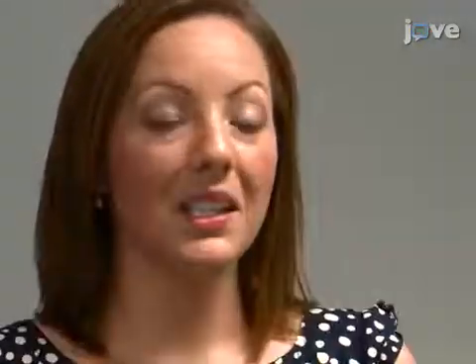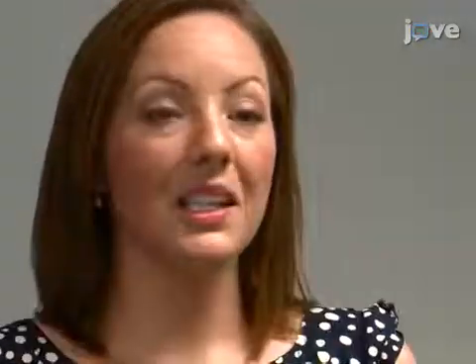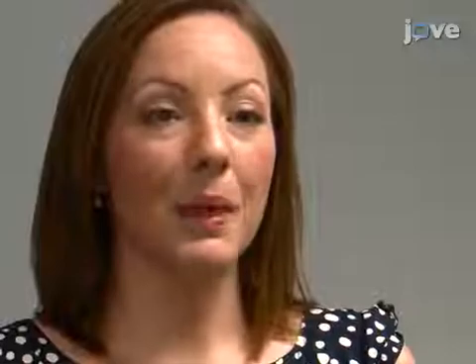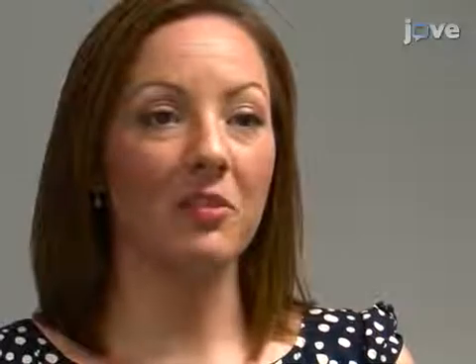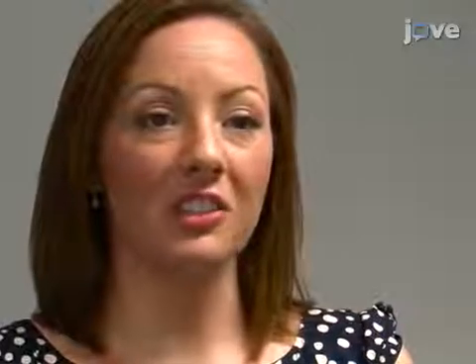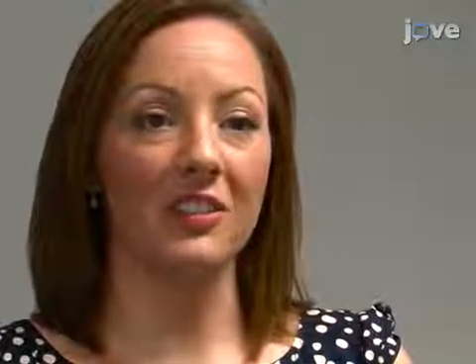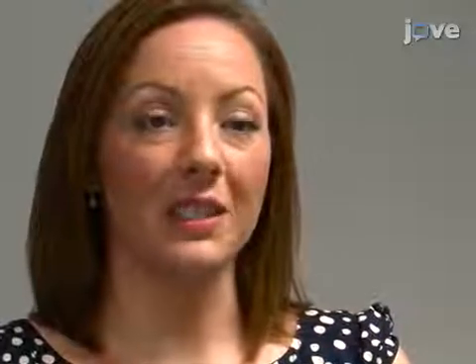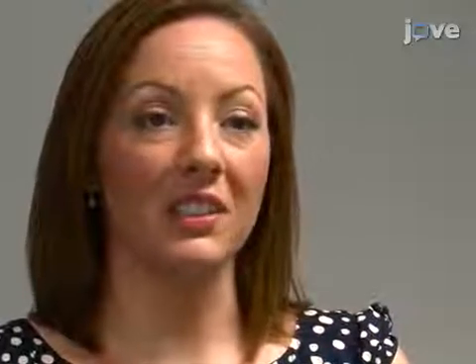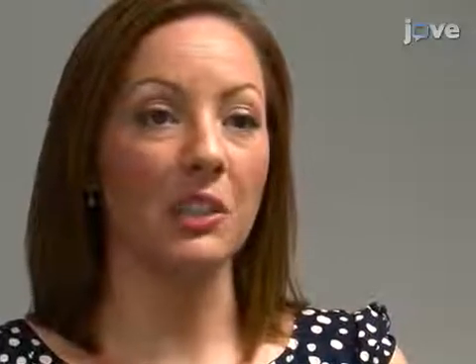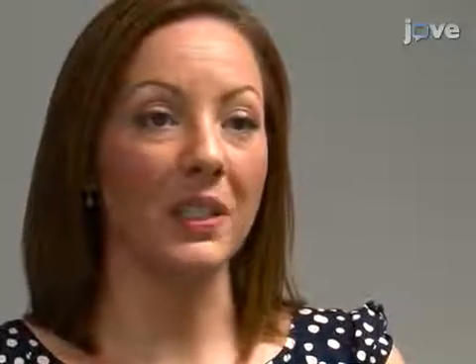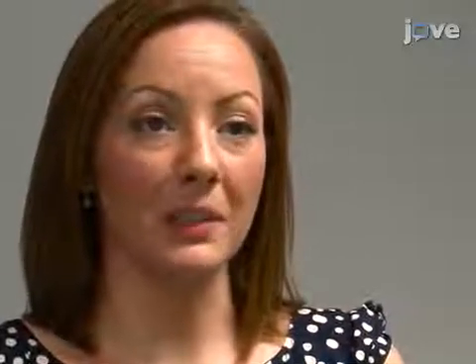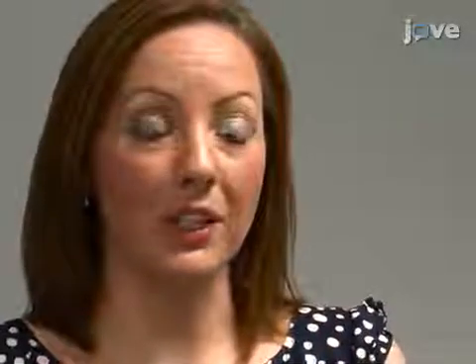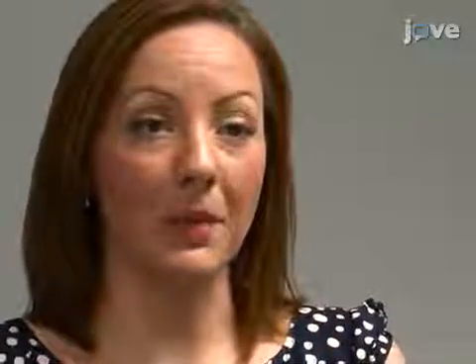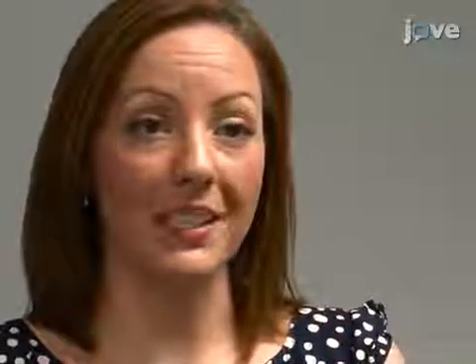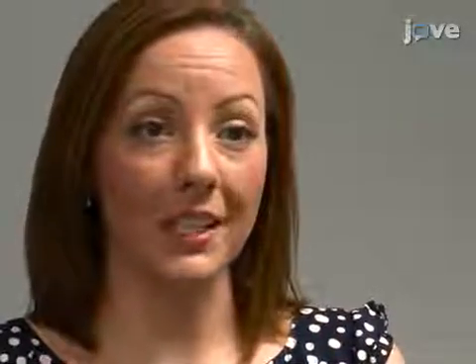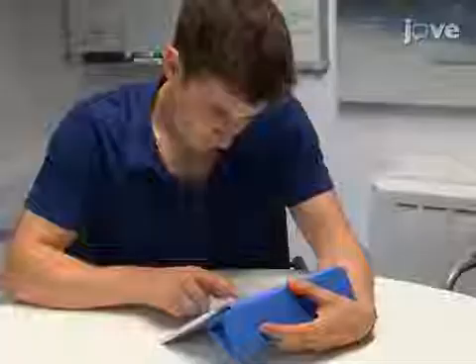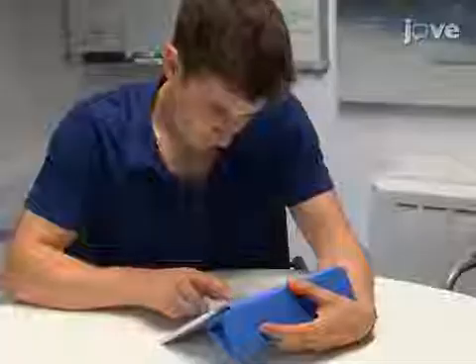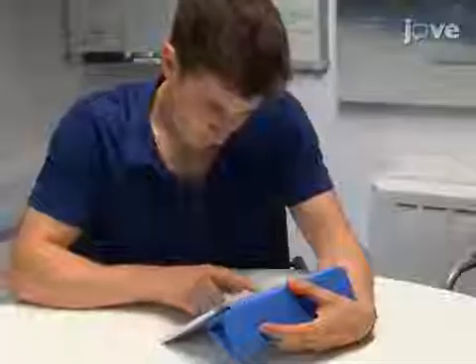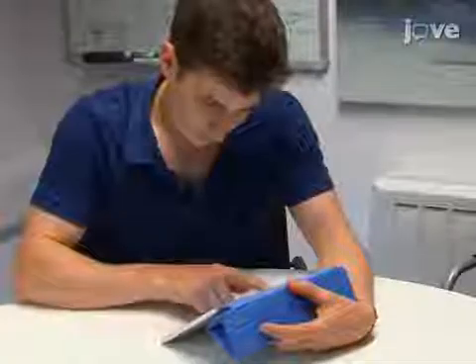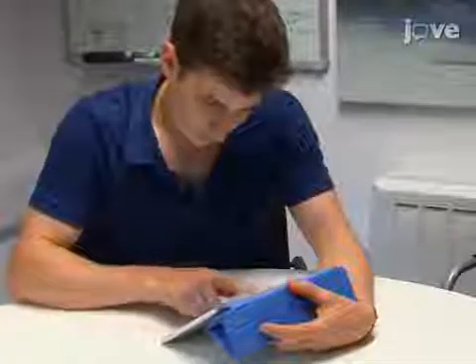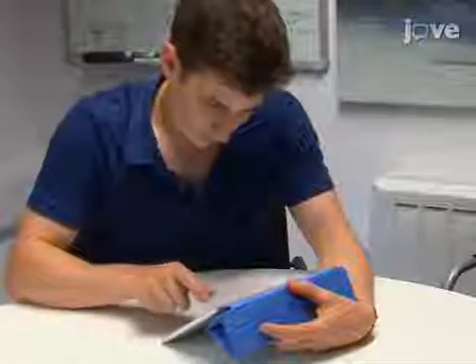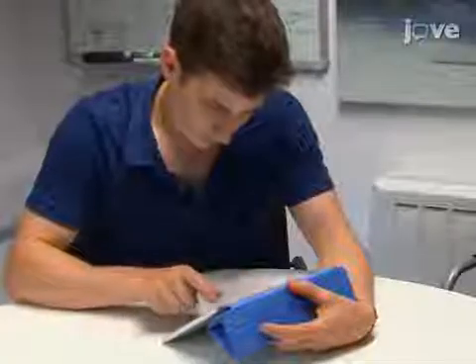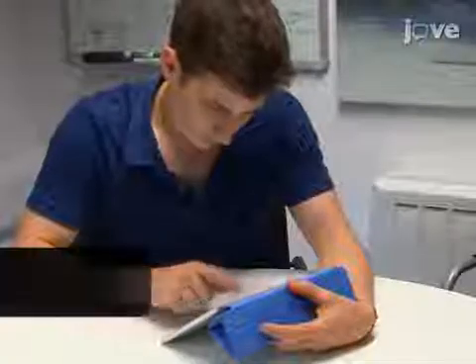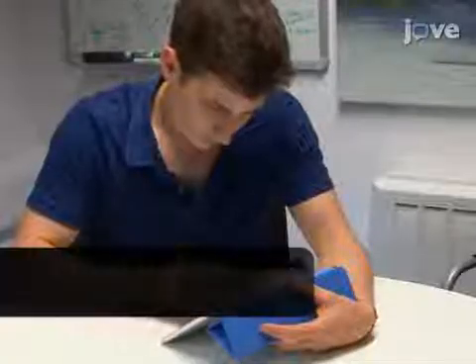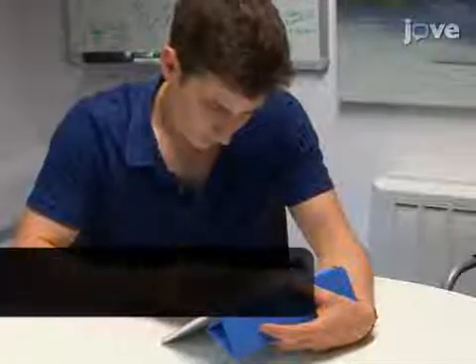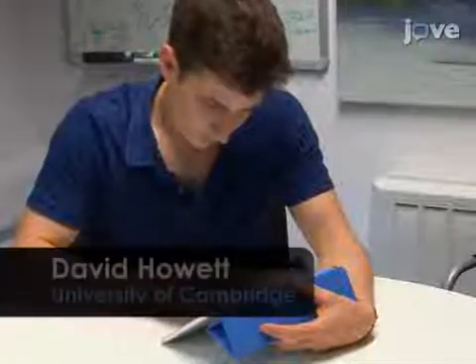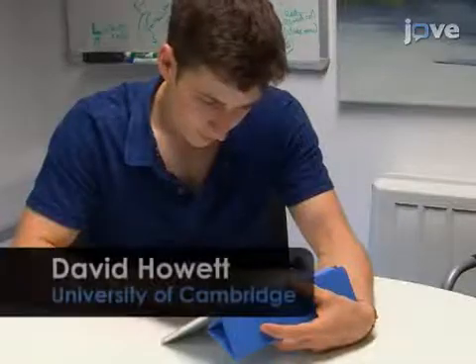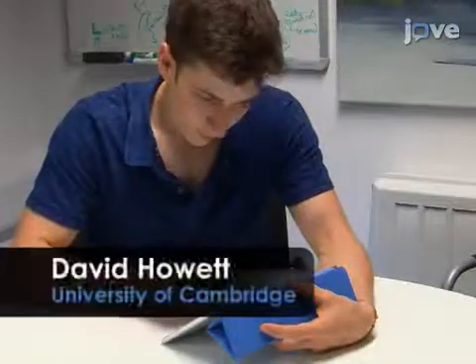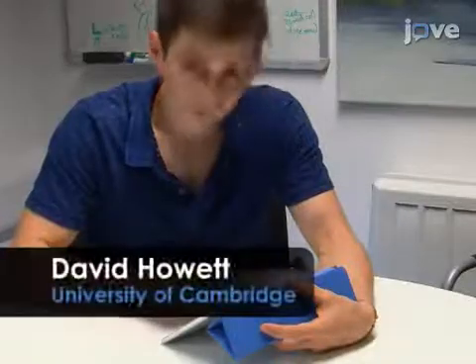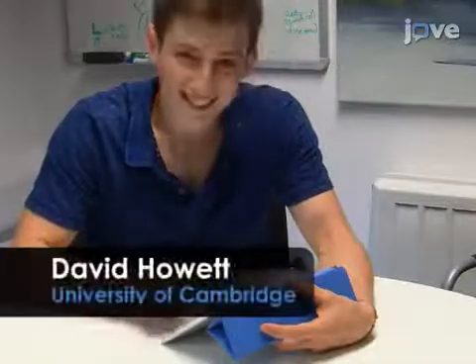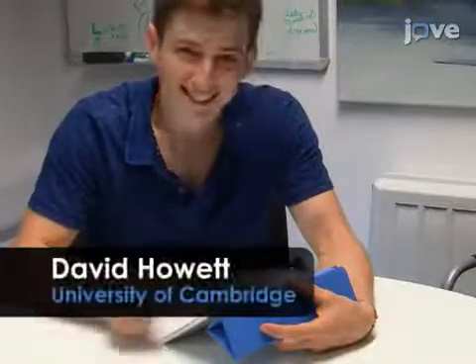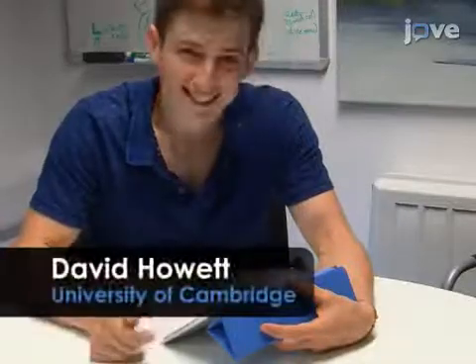The paper version of this procedure will be demonstrated by myself, and the app version will be demonstrated by PhD student David Howitt.